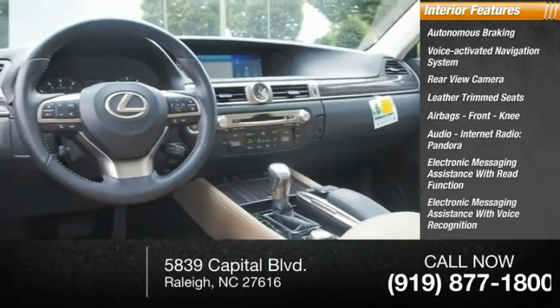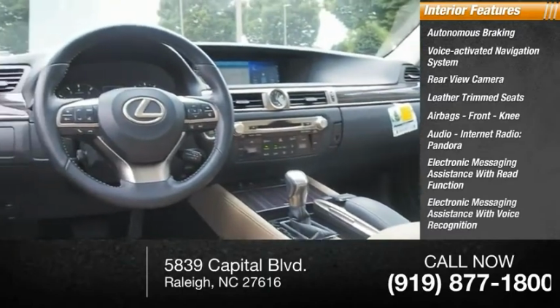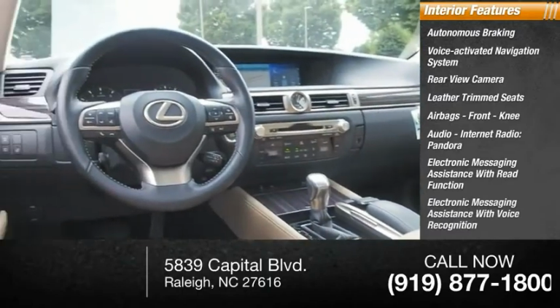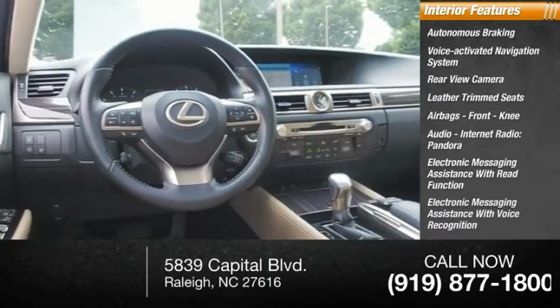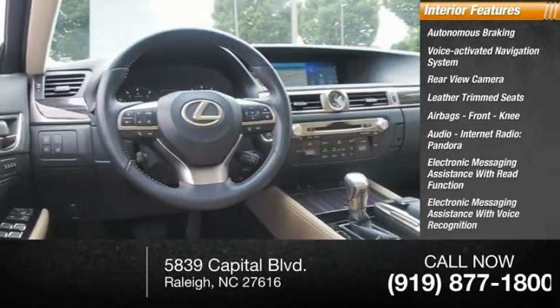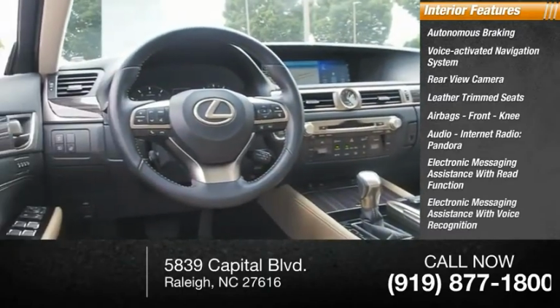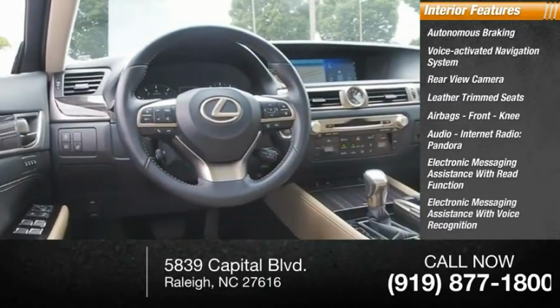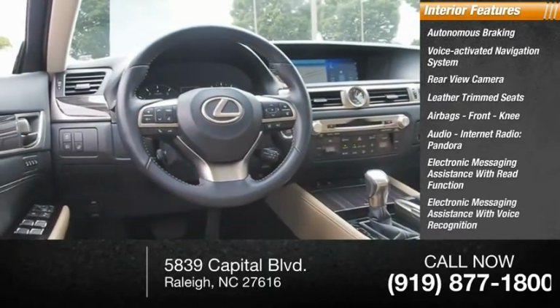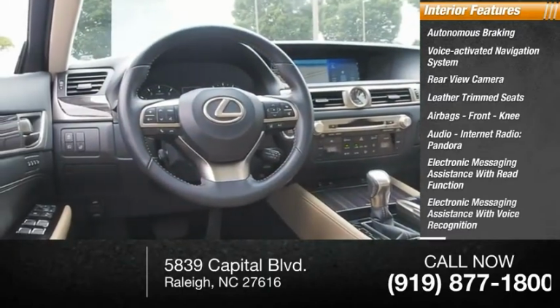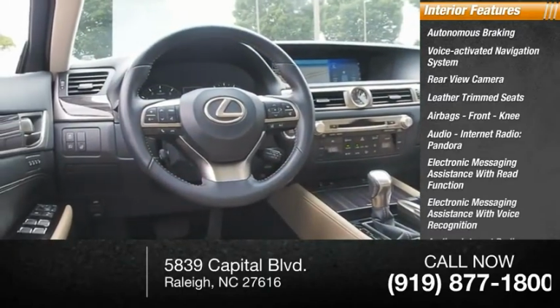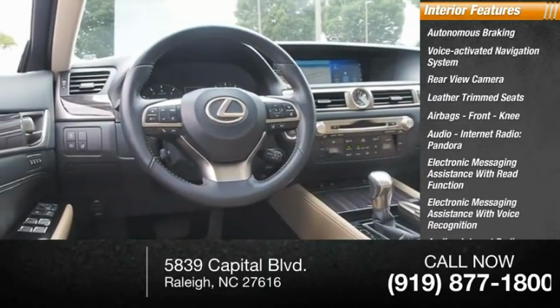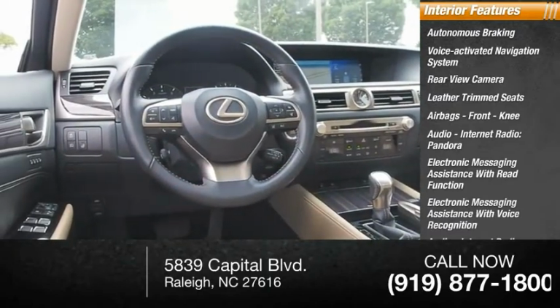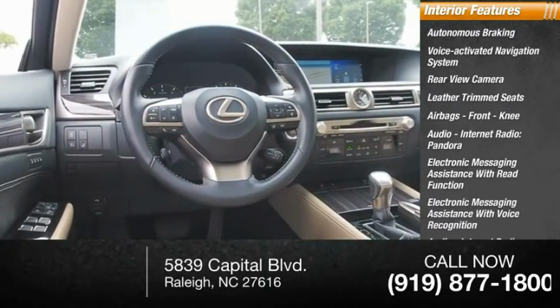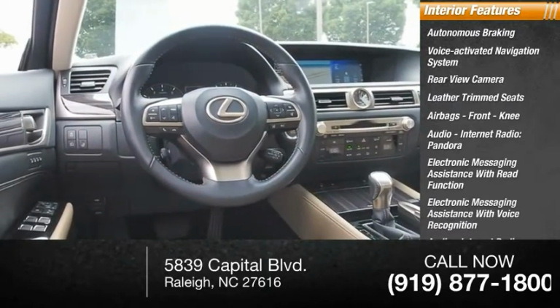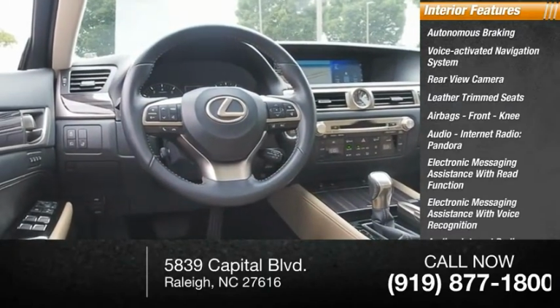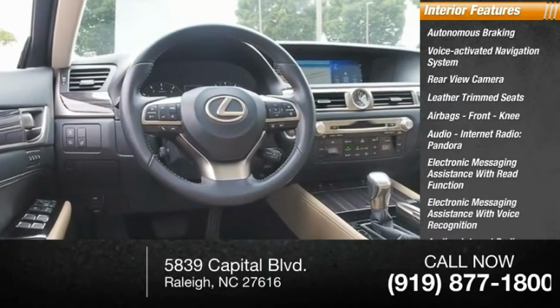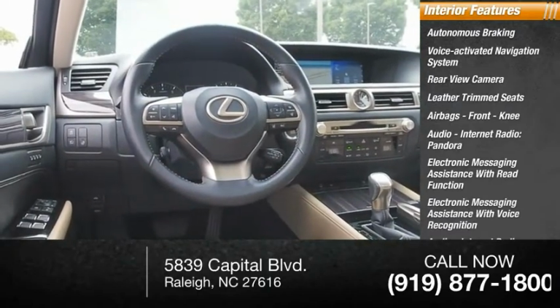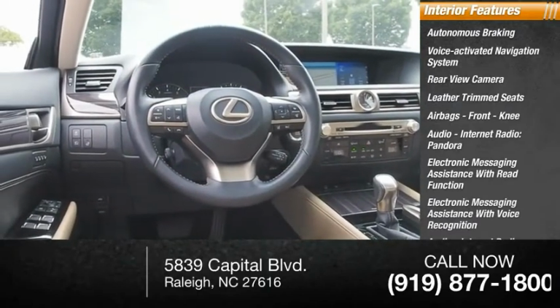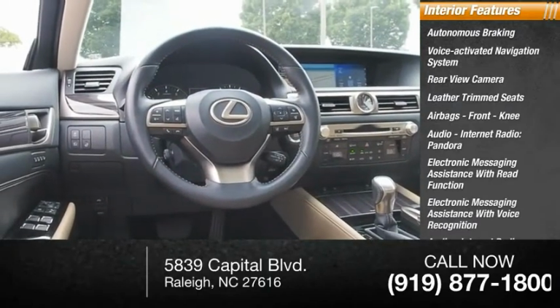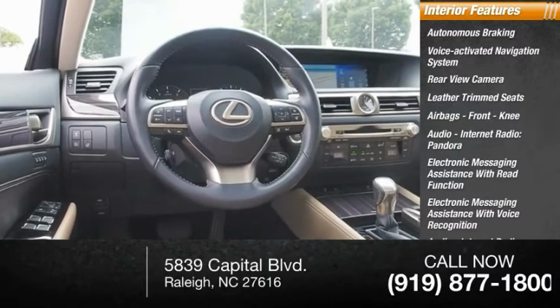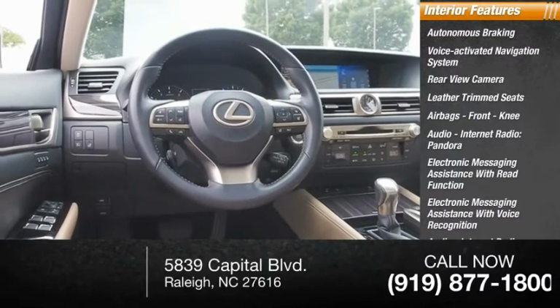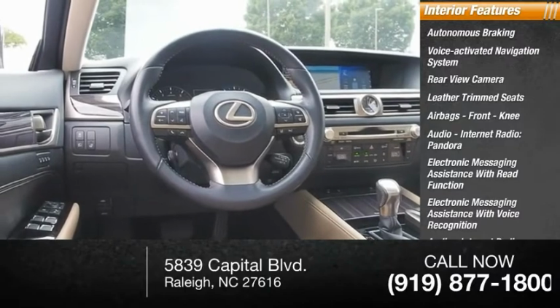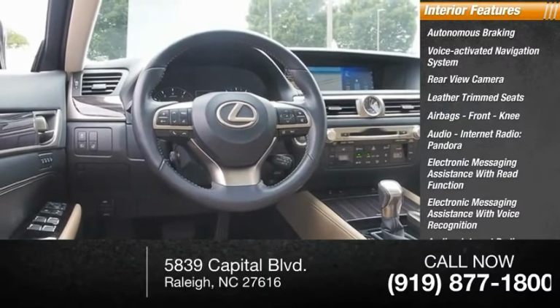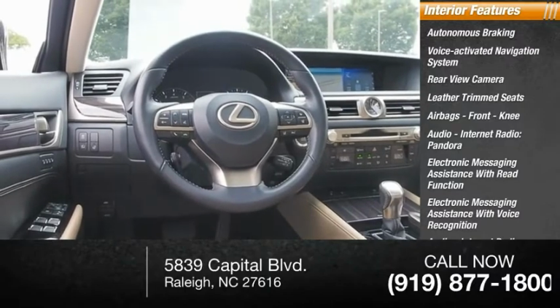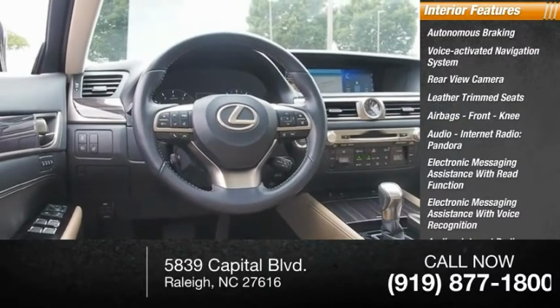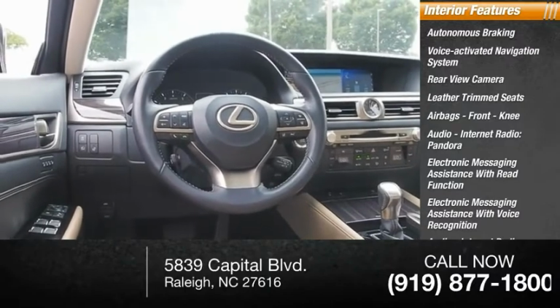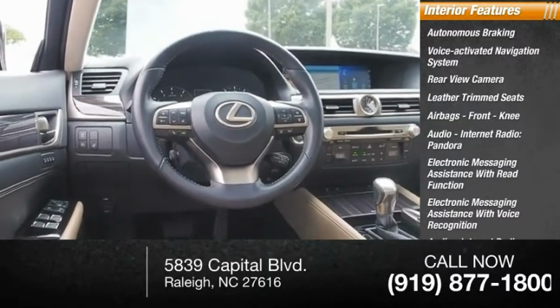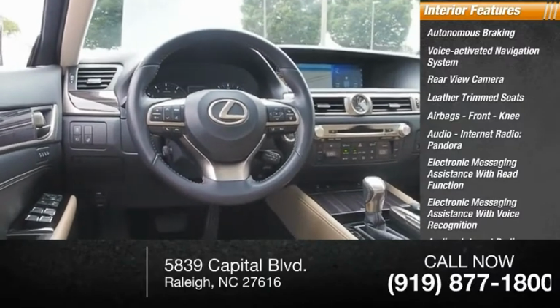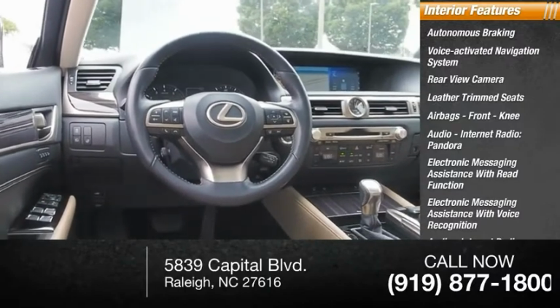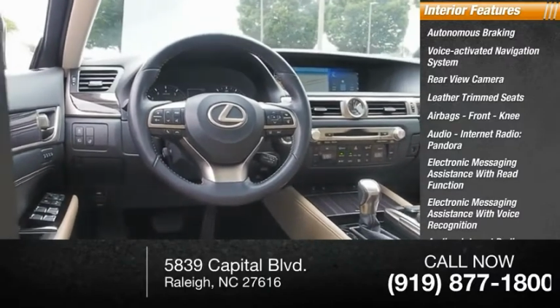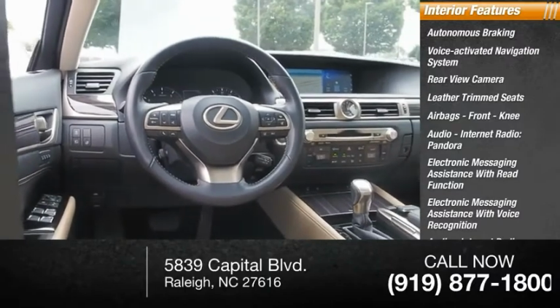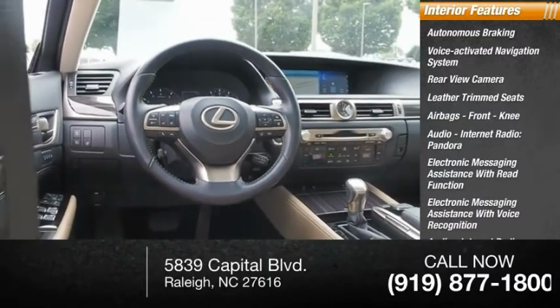Inside you'll find leather trim seats, airbags including front knee airbags, electronic messaging assistance with read function and voice recognition, and audio internet radio including Pandora, iHeartRadio, and Slacker.